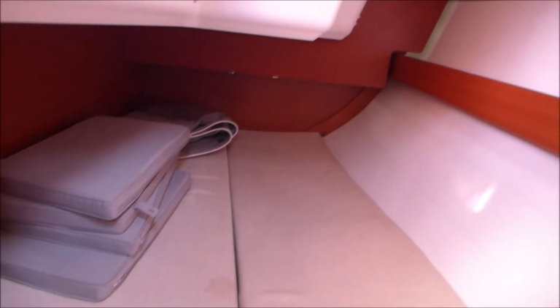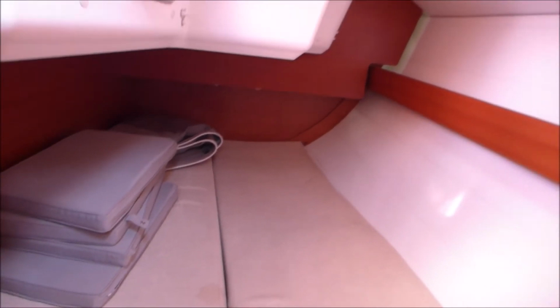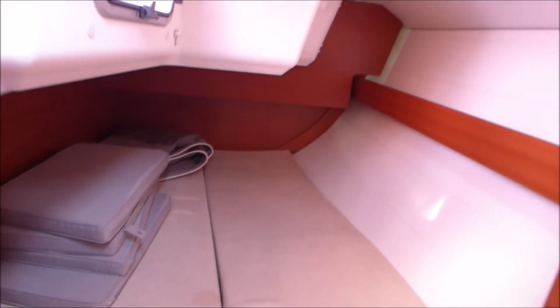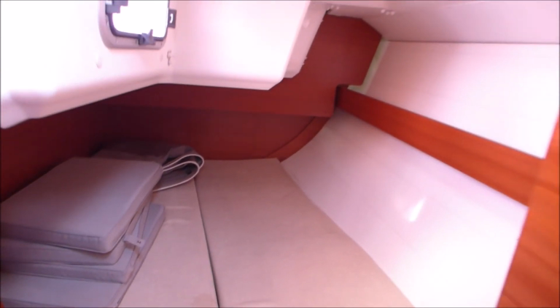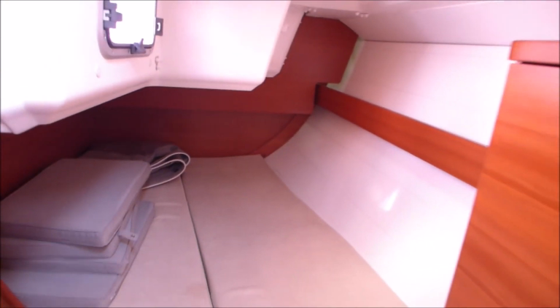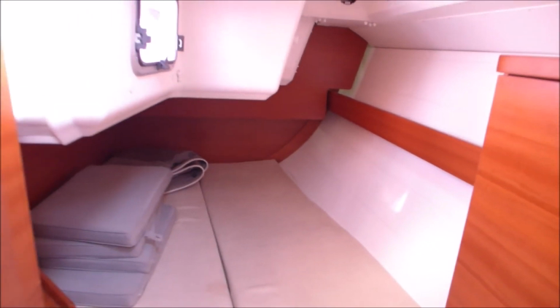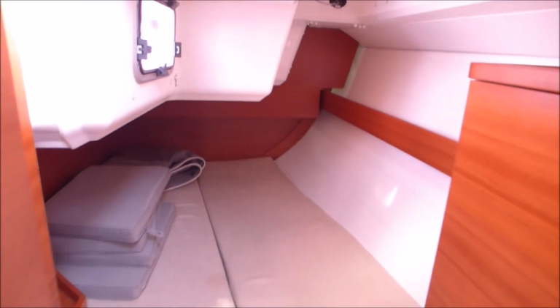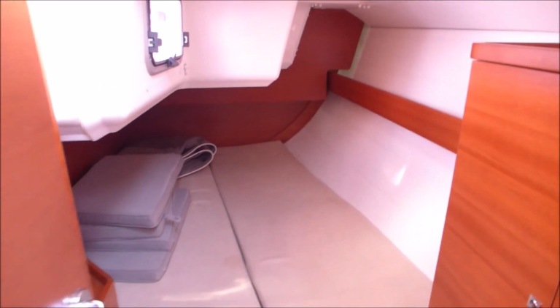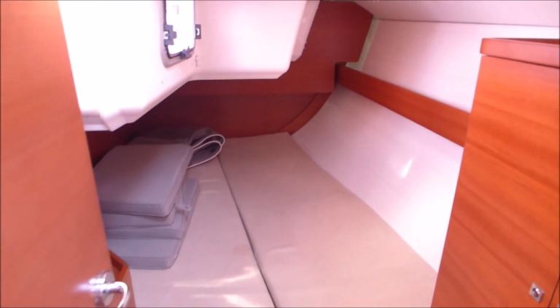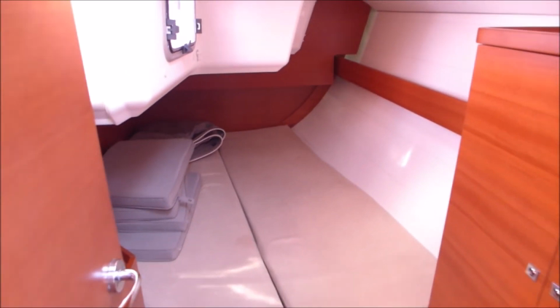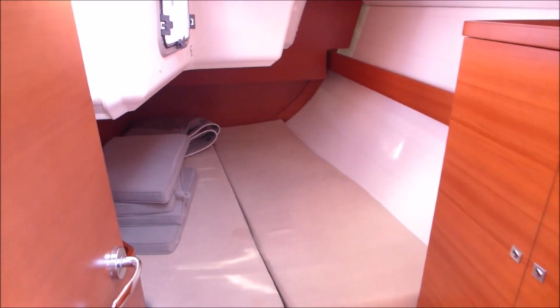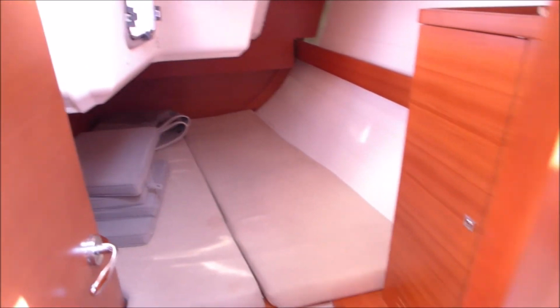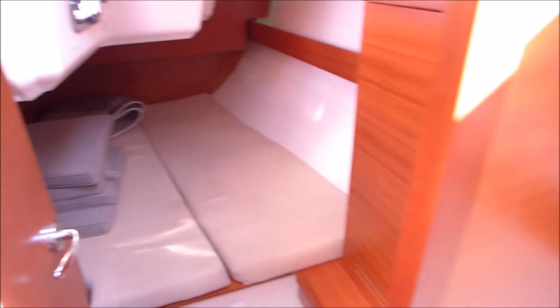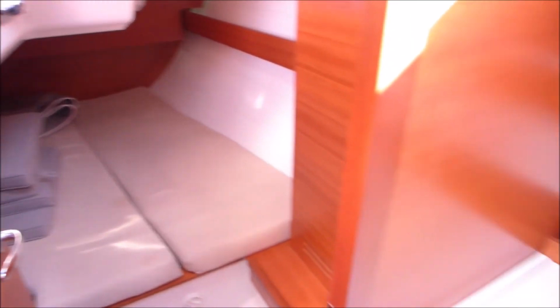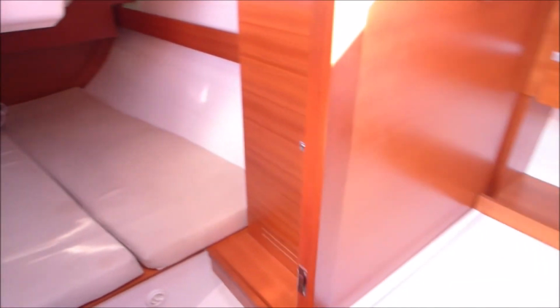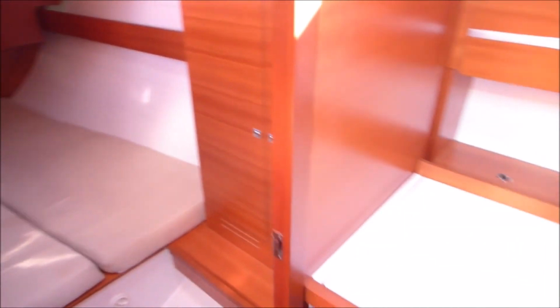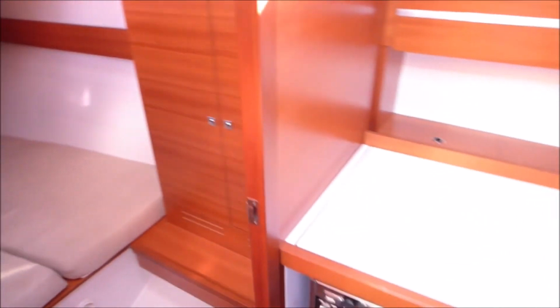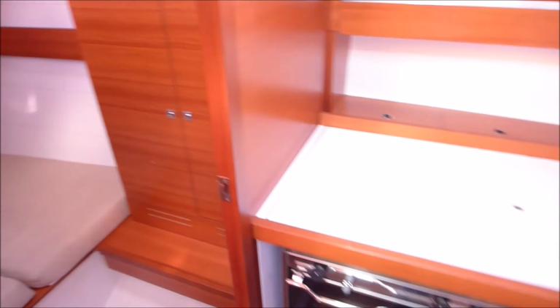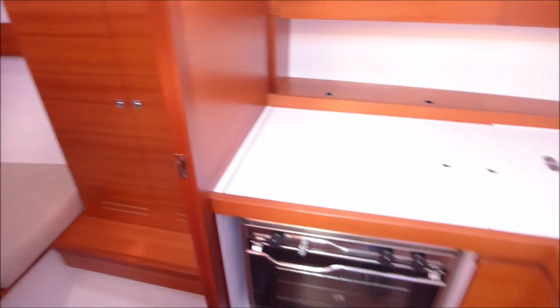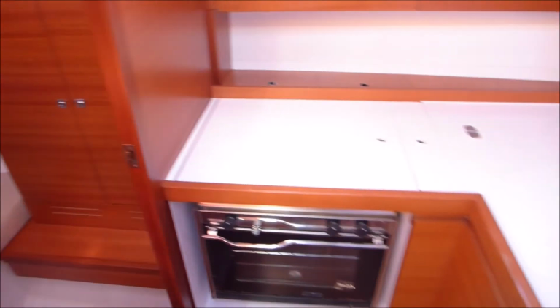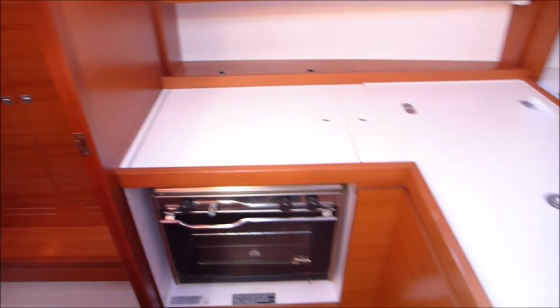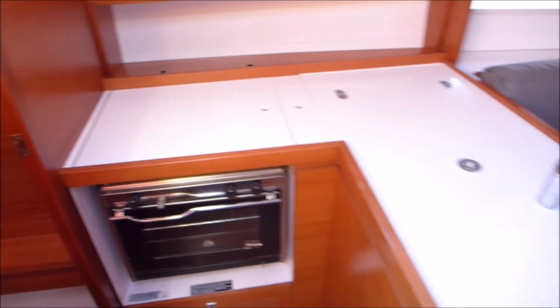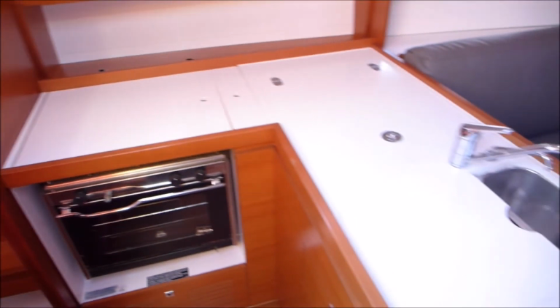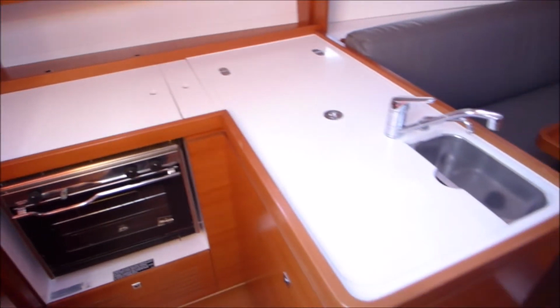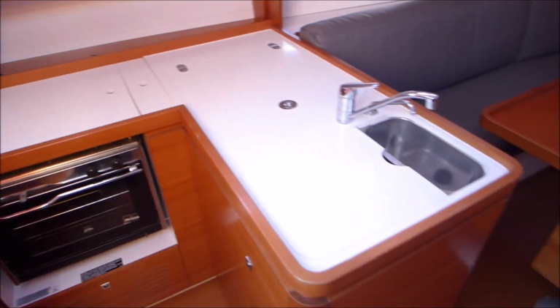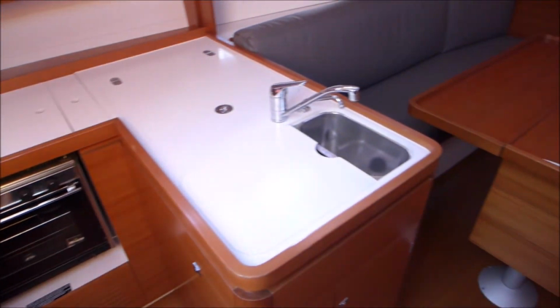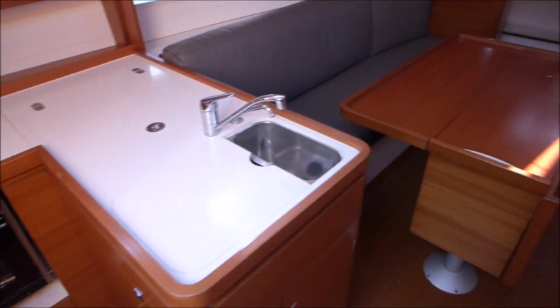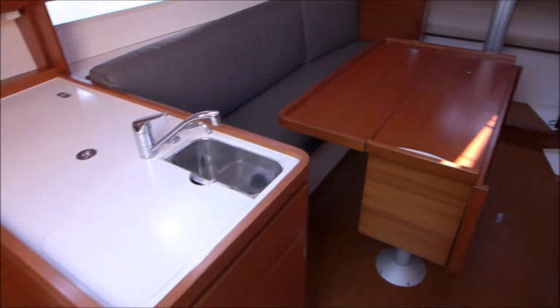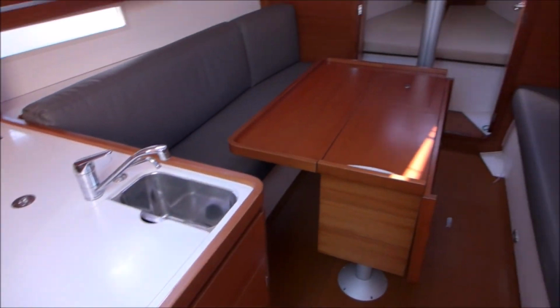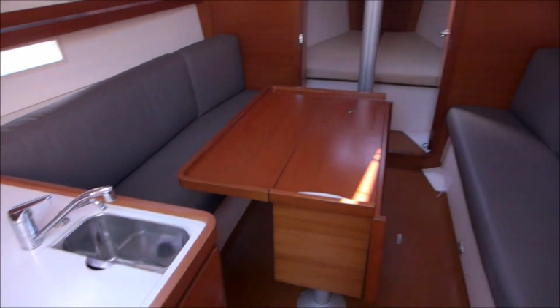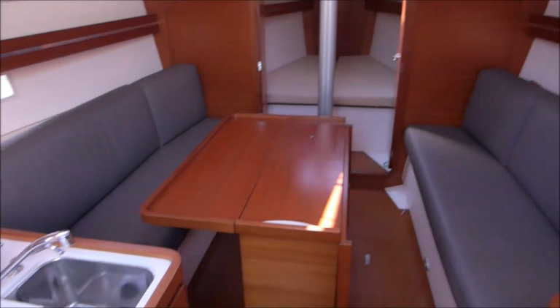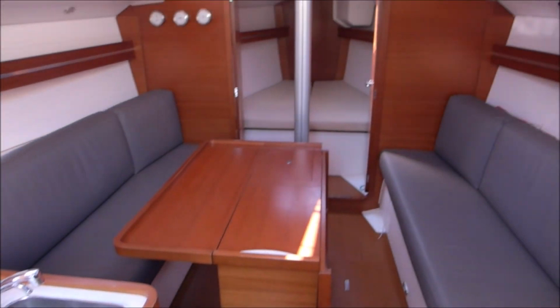Thank you for looking at this boat. Full details available at www.whyboats.com.